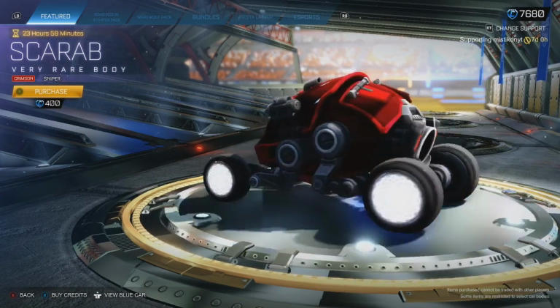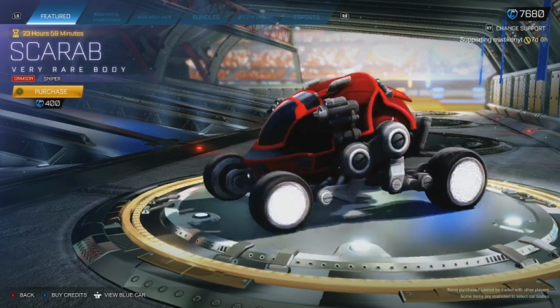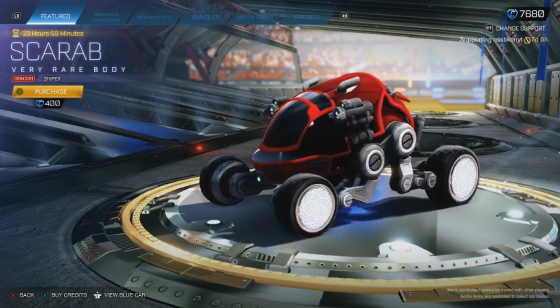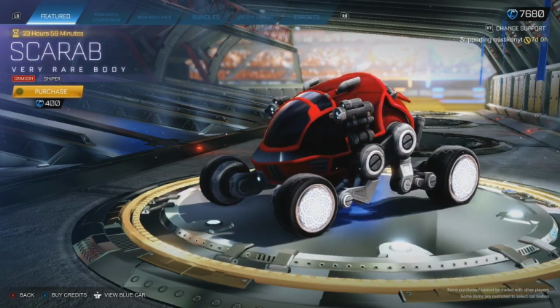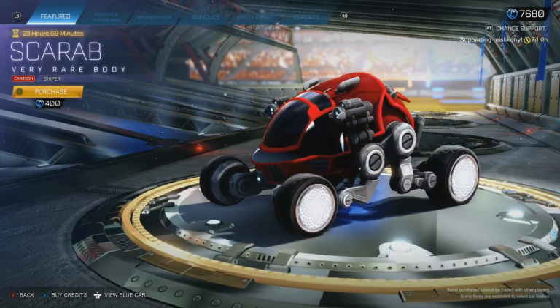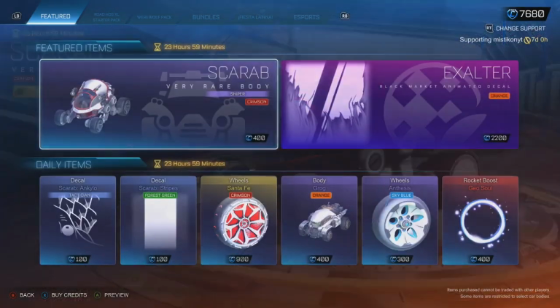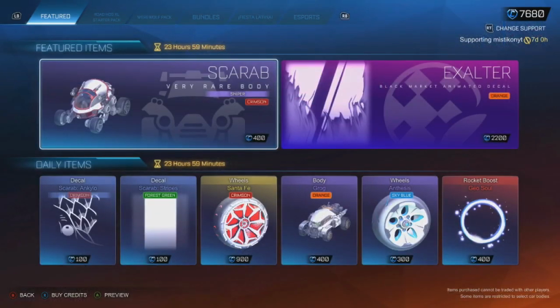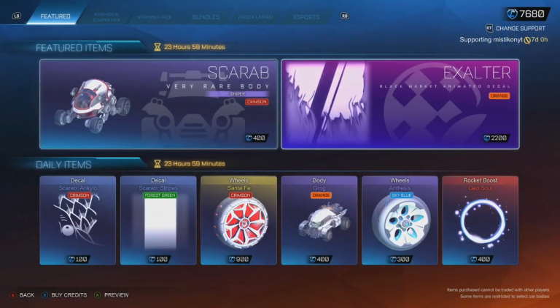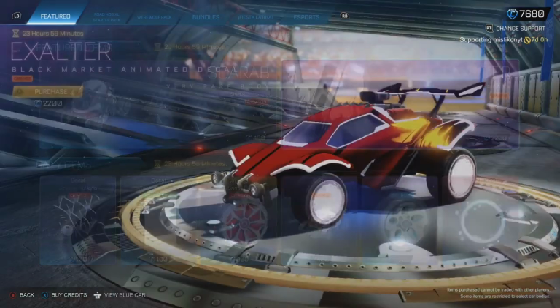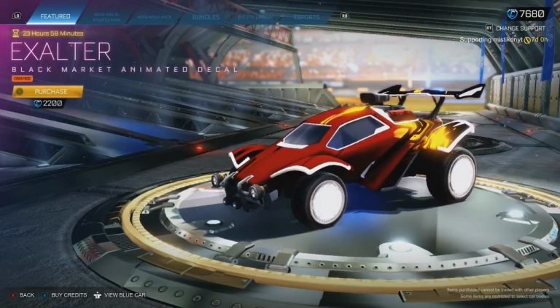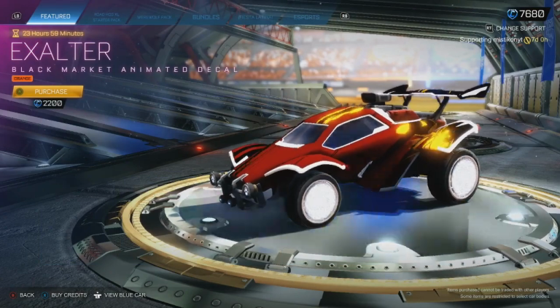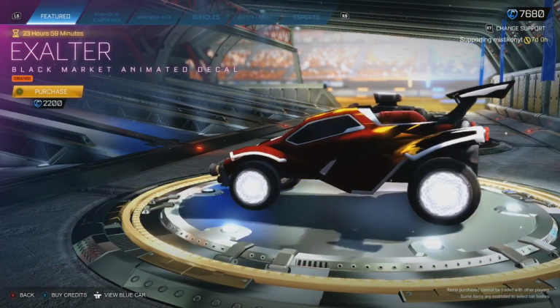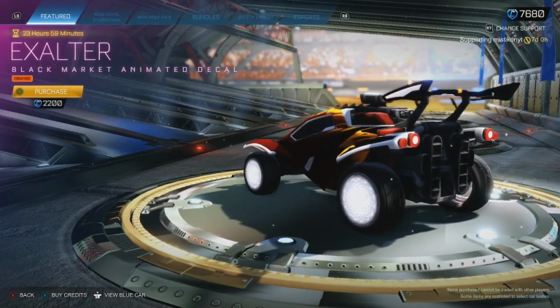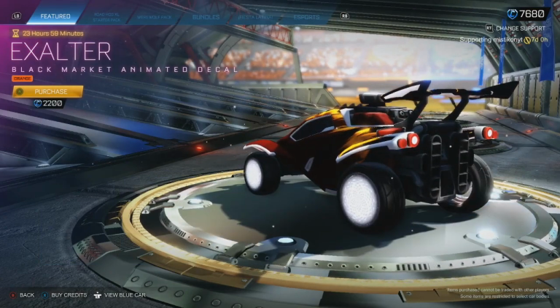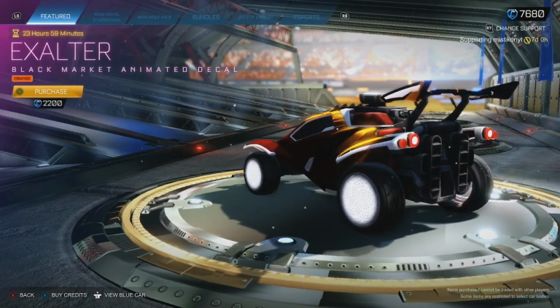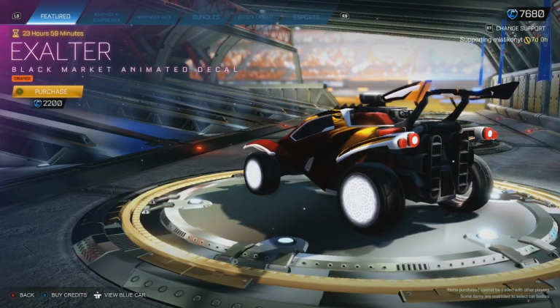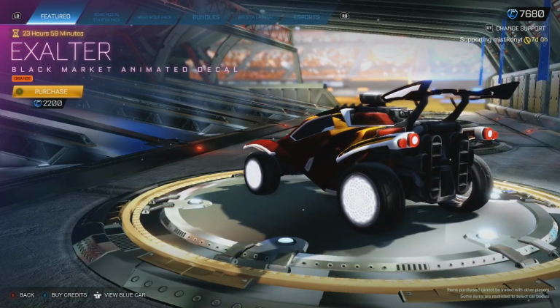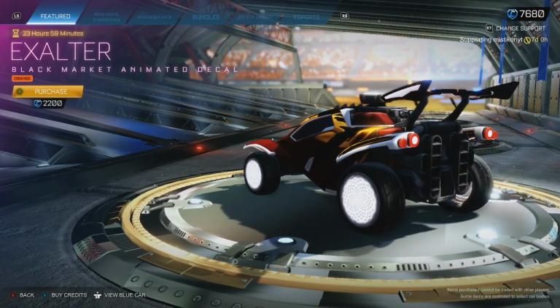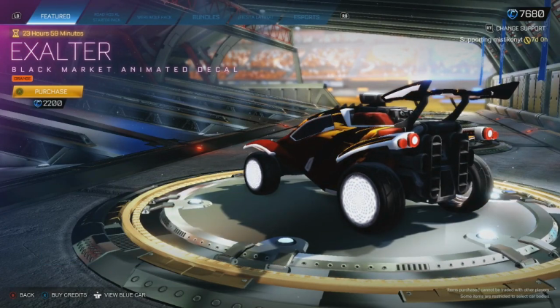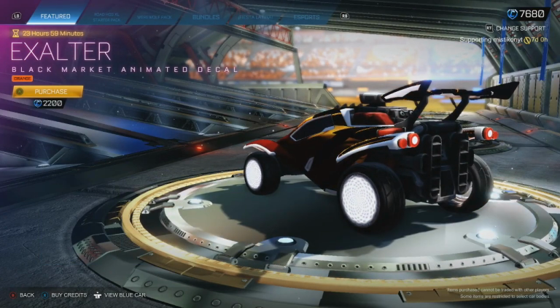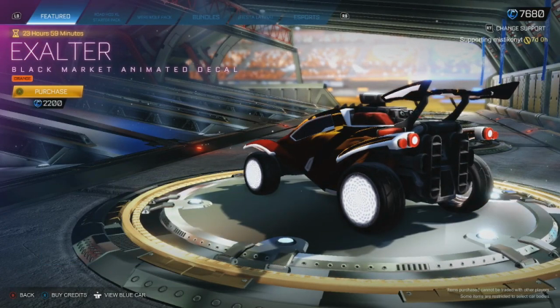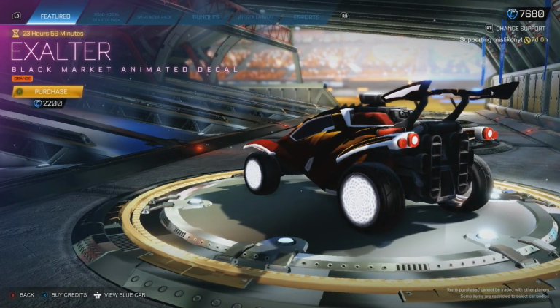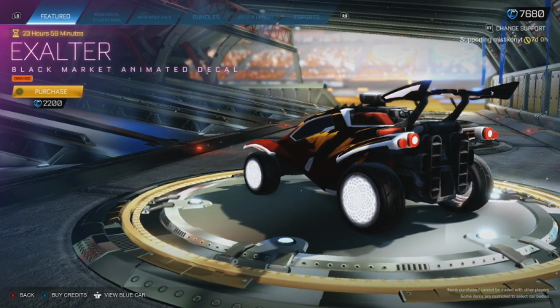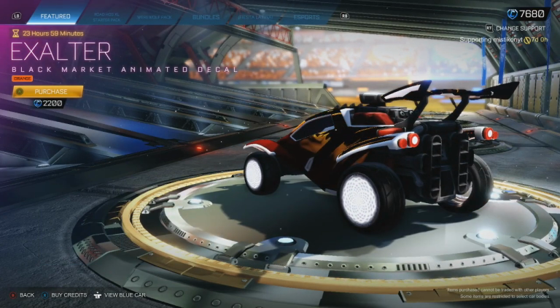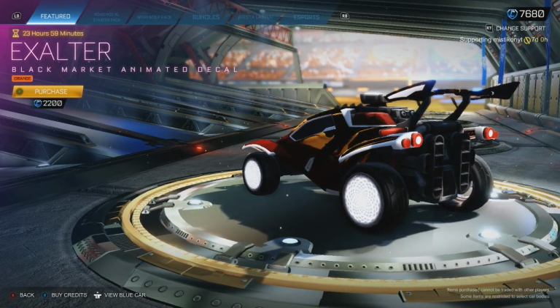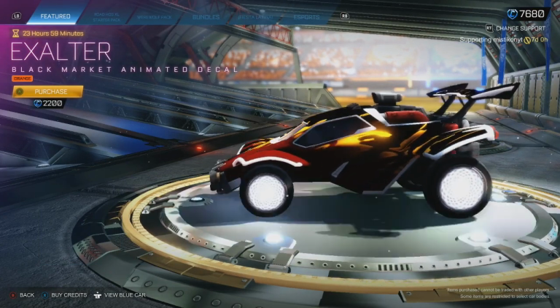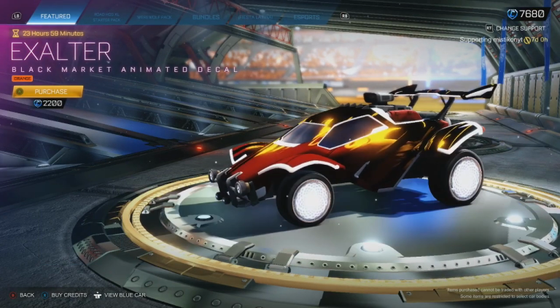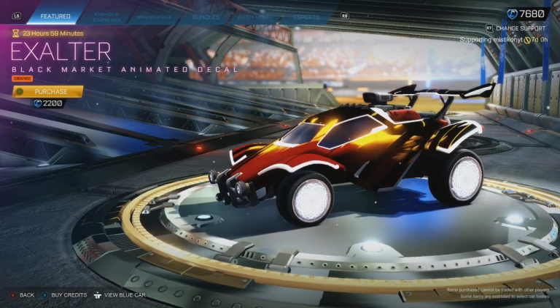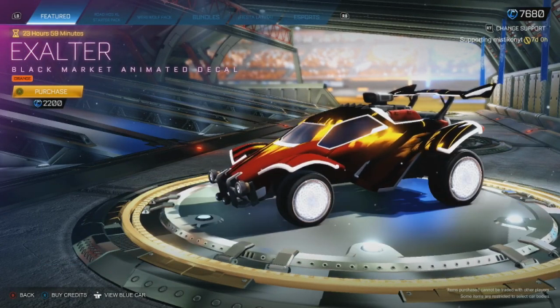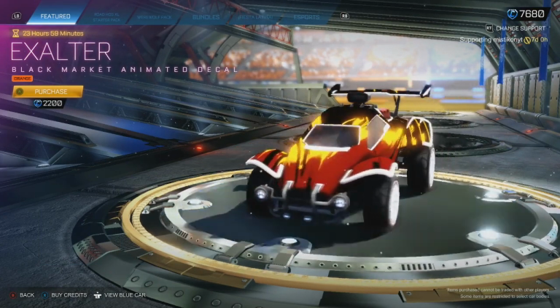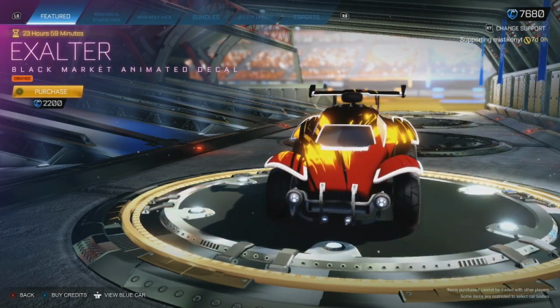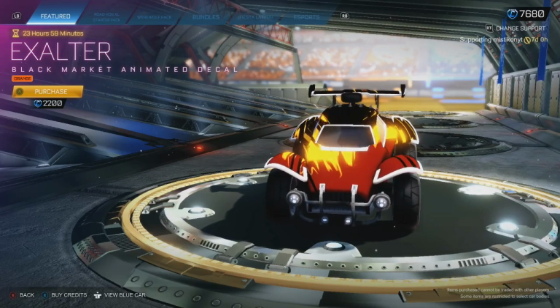The highlight today will be the Orange Exalter. Not worth it though — I won't buy it, but it's the best item in the shop today.